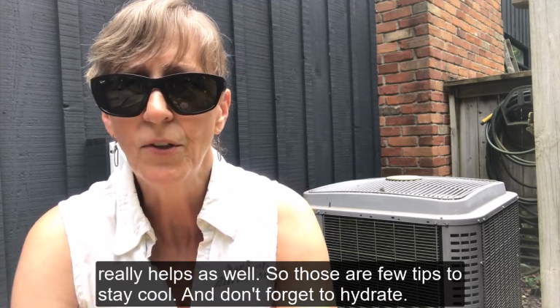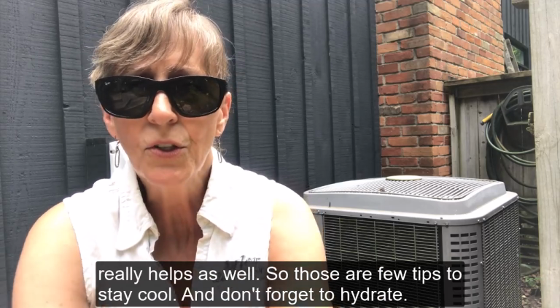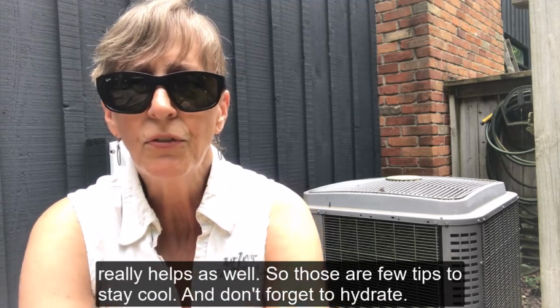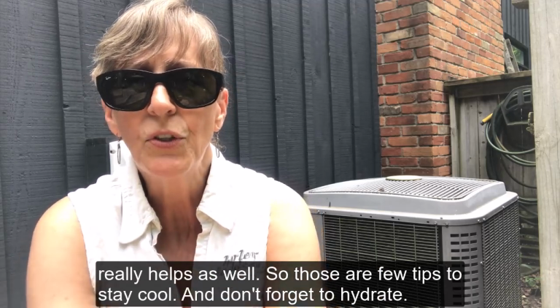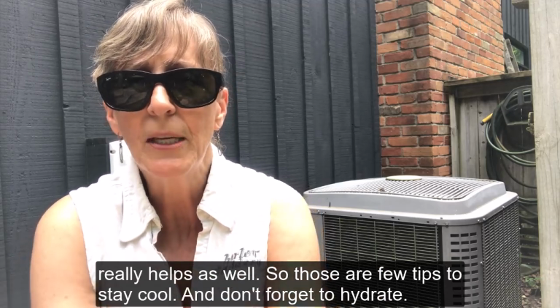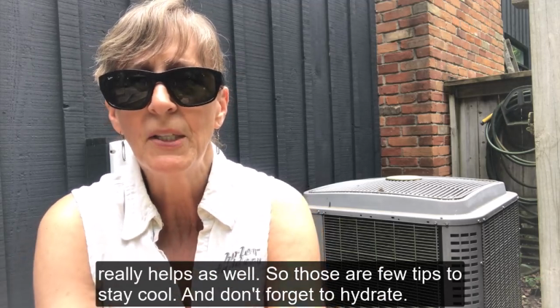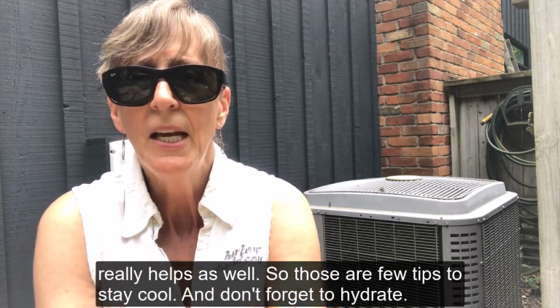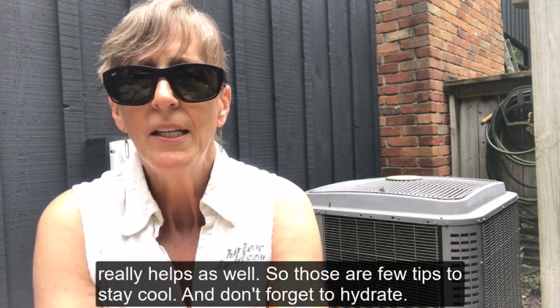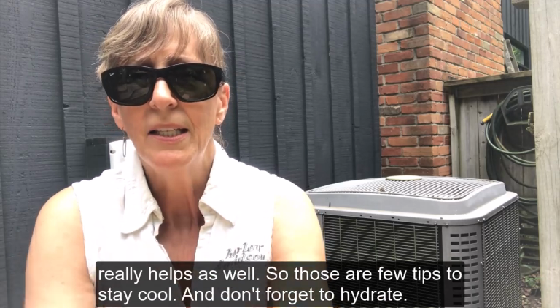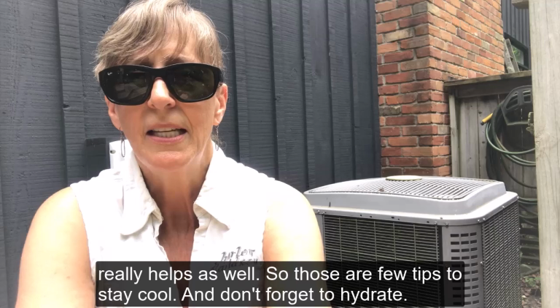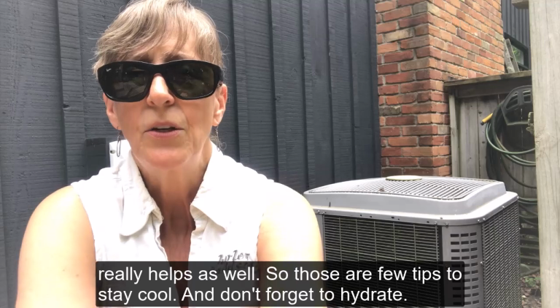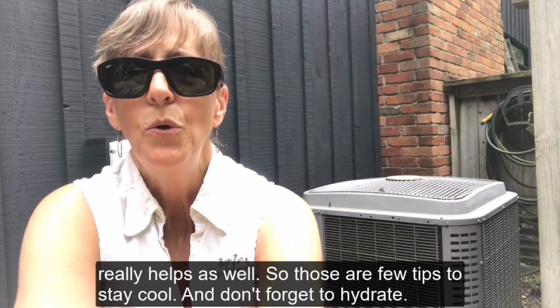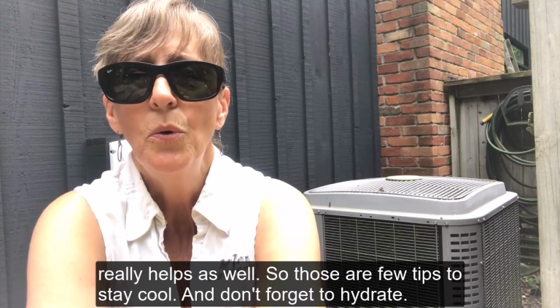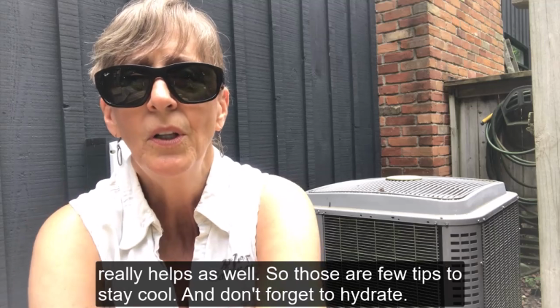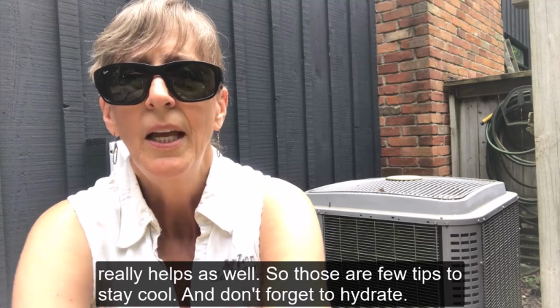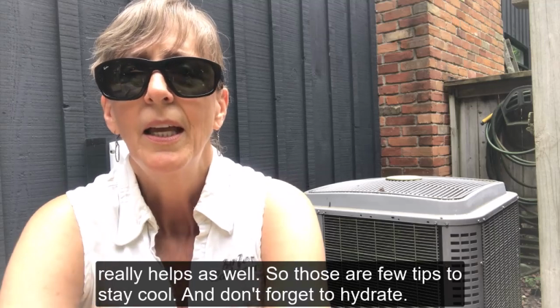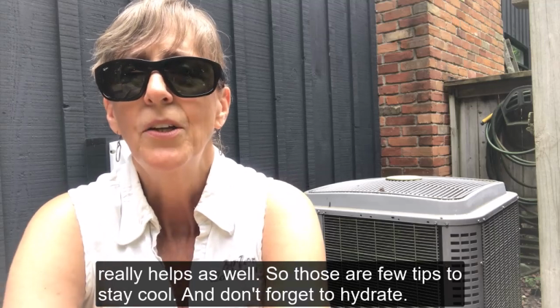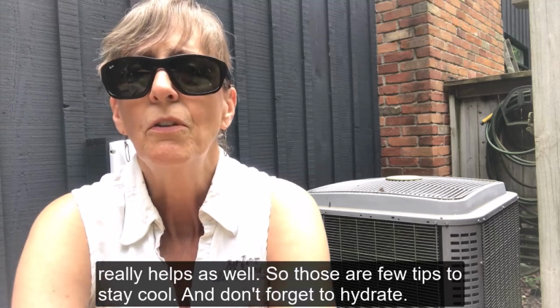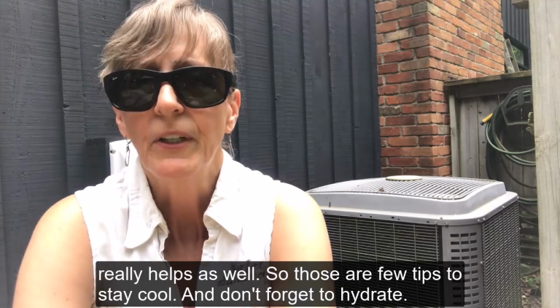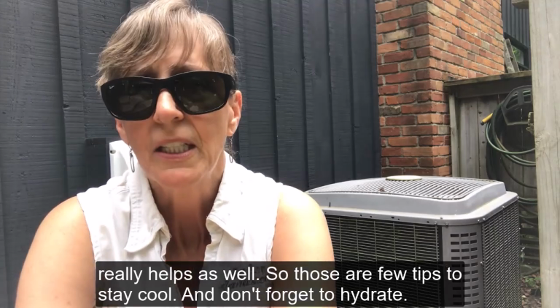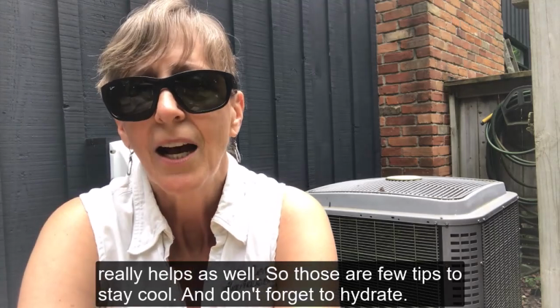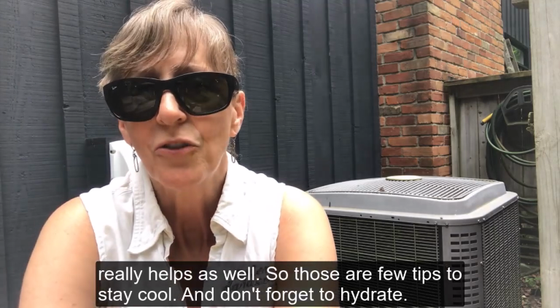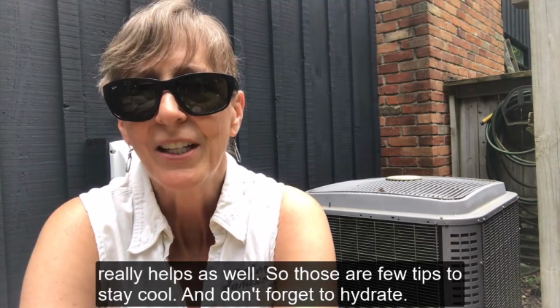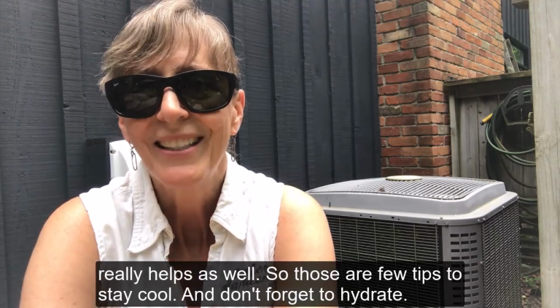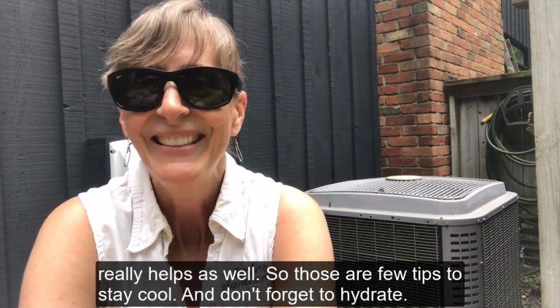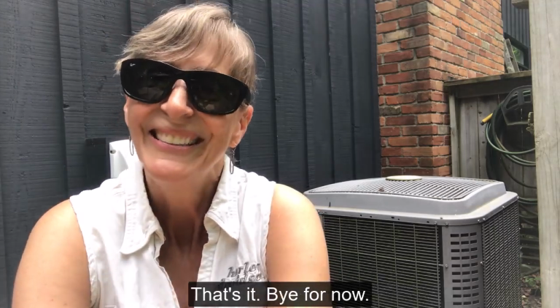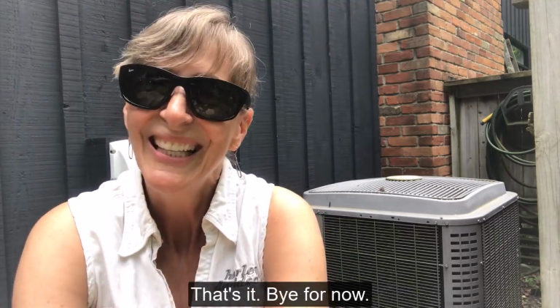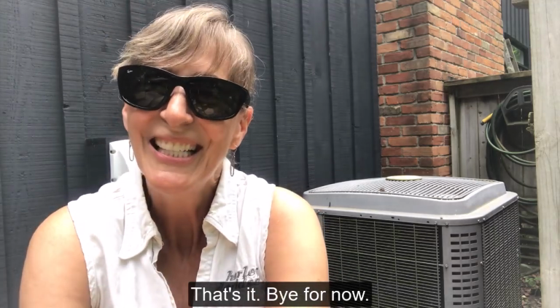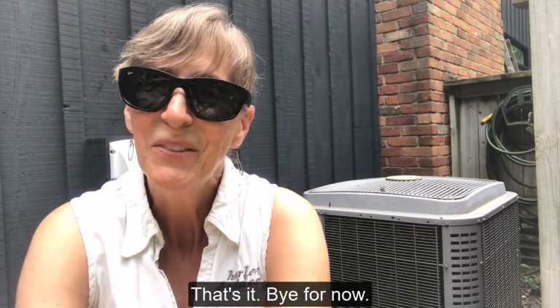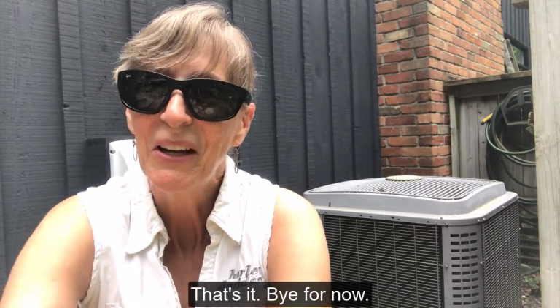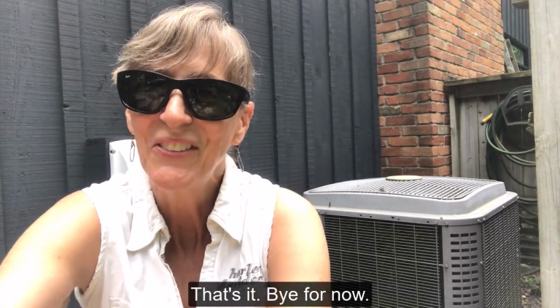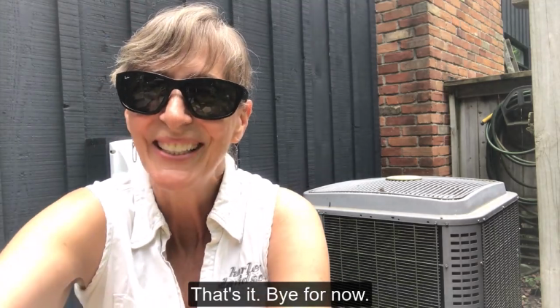So those are a few tips to stay cool, and don't forget to hydrate. That's it, bye for now.